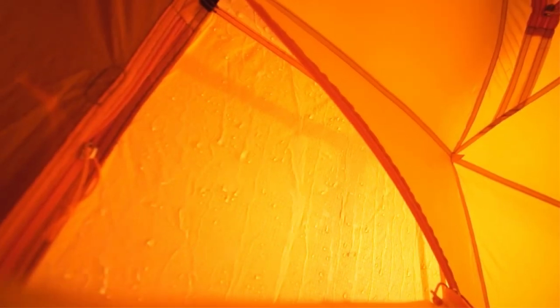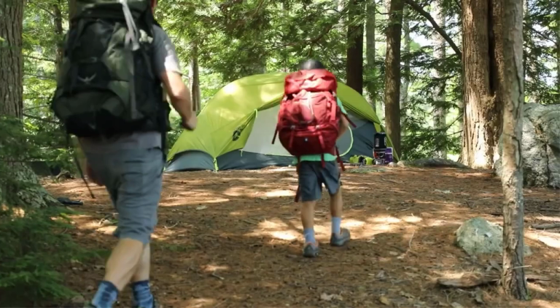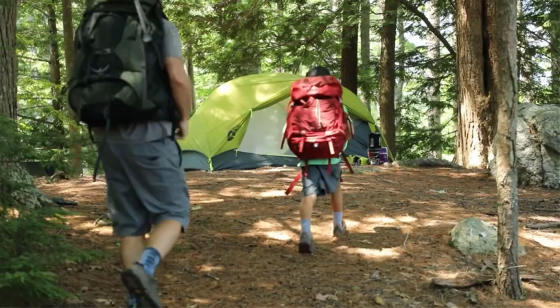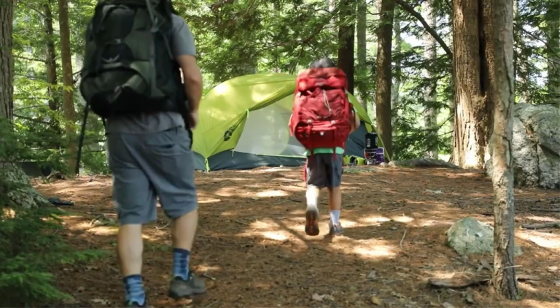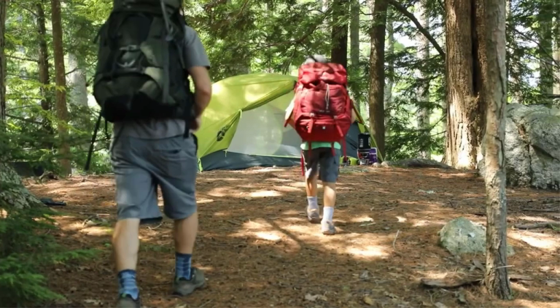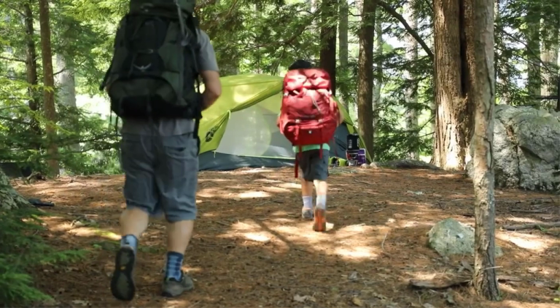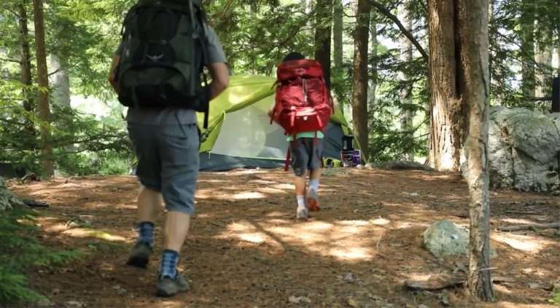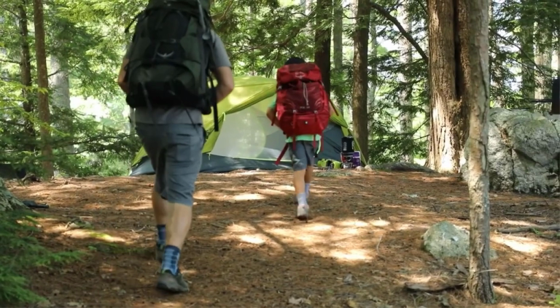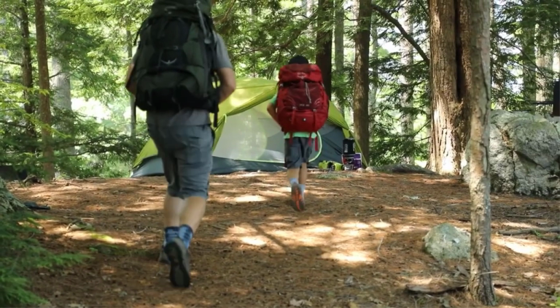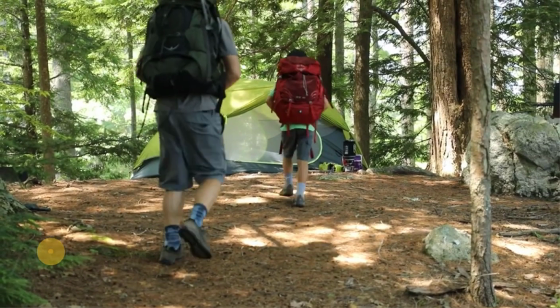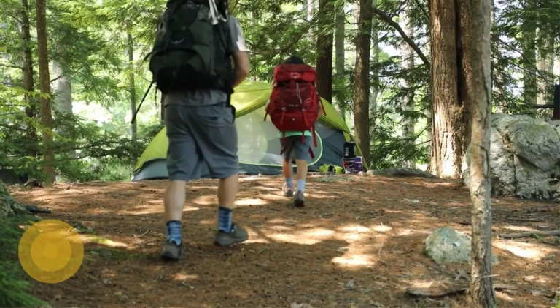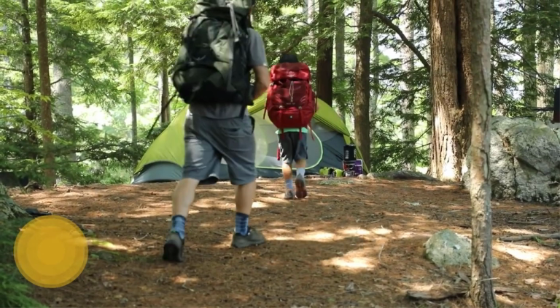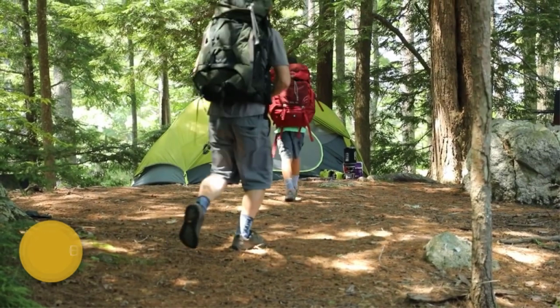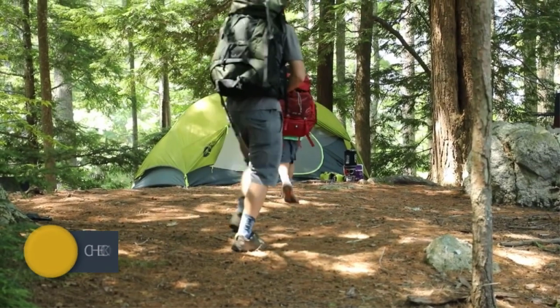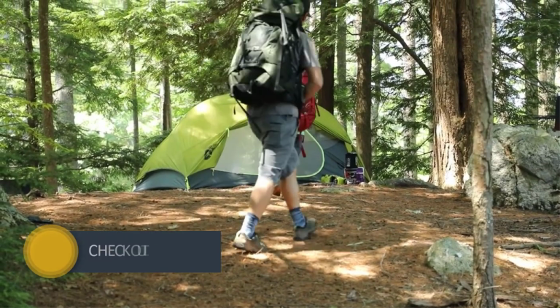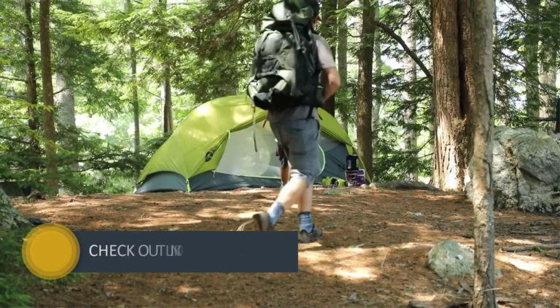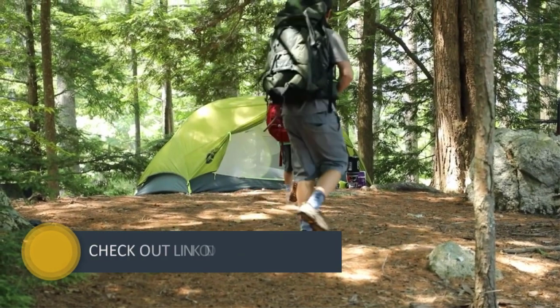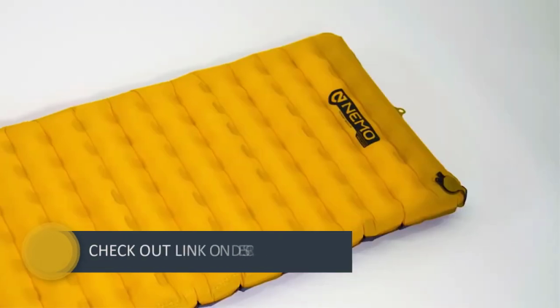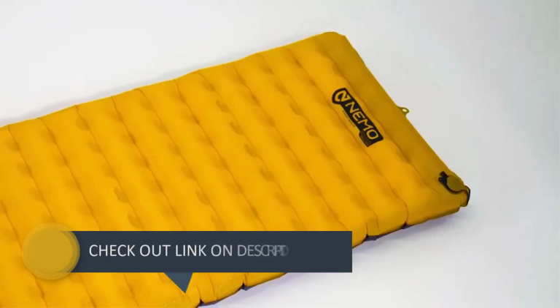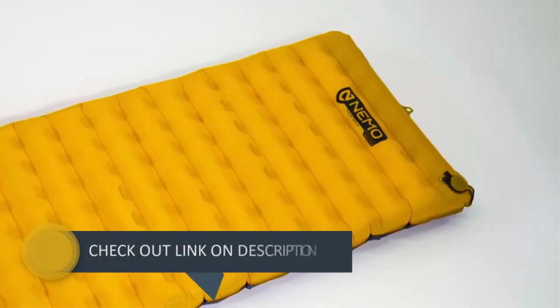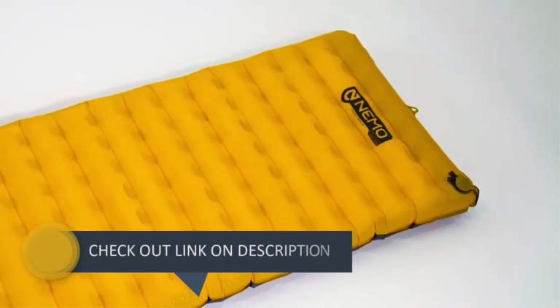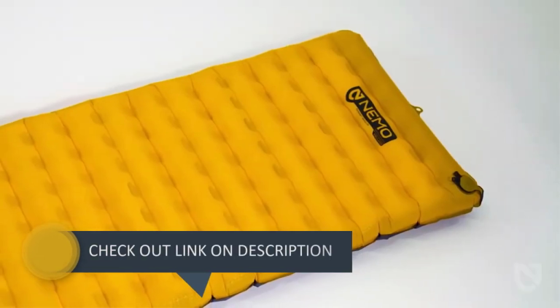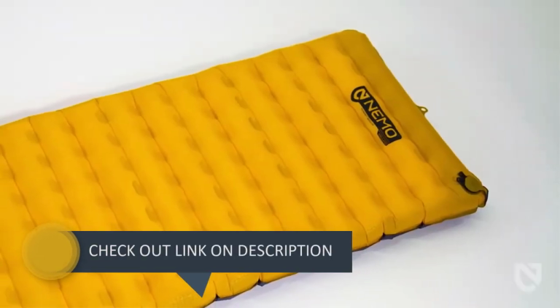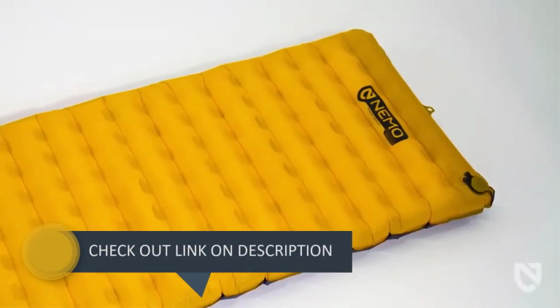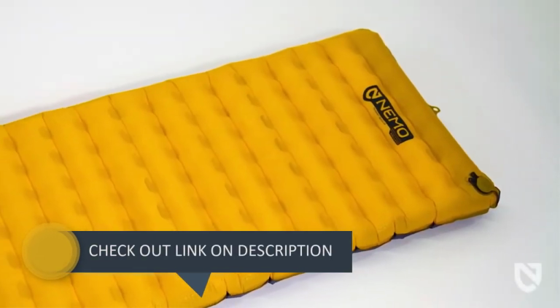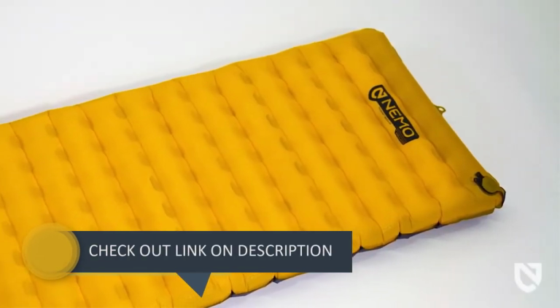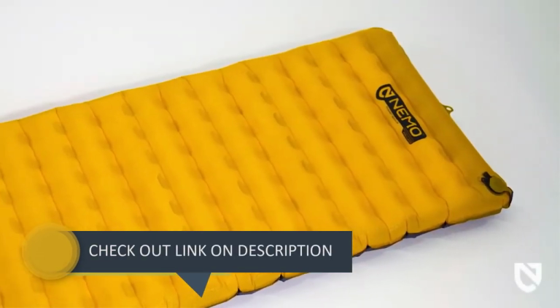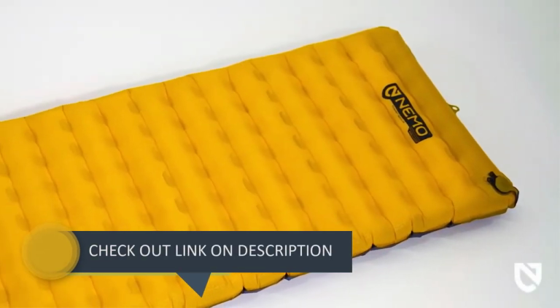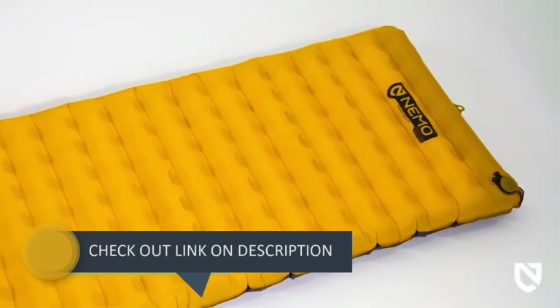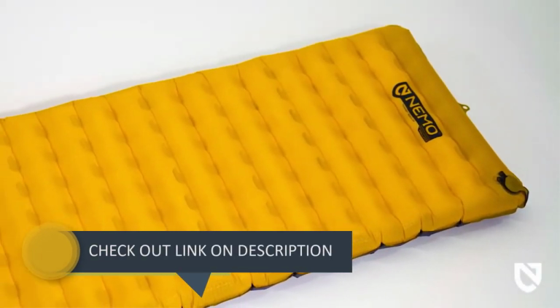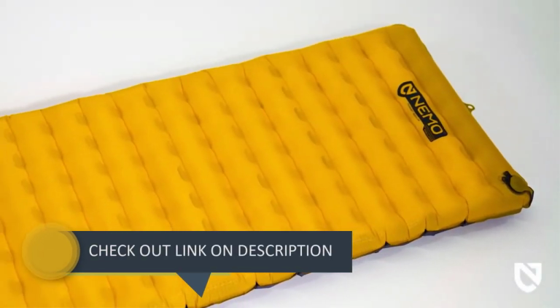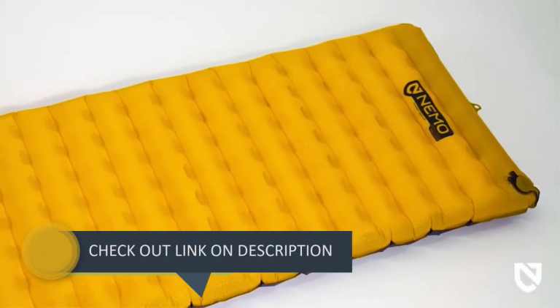On top of that, the zero-profile valve allows for quick deflation and simple micro-adjustments.